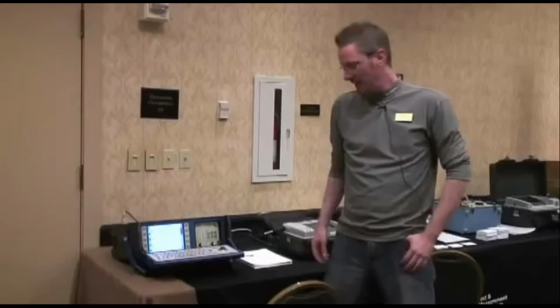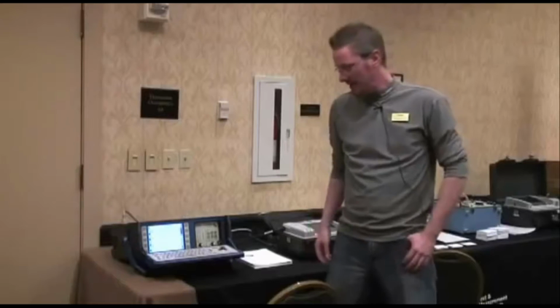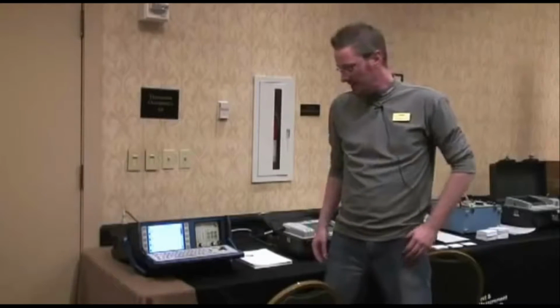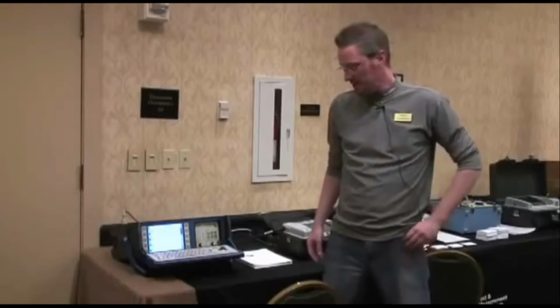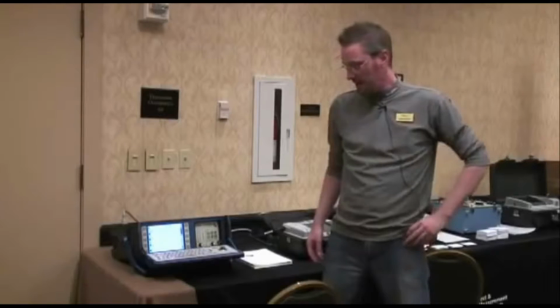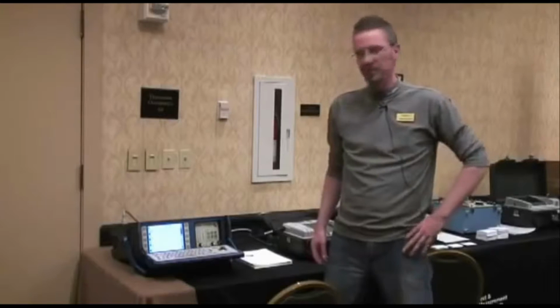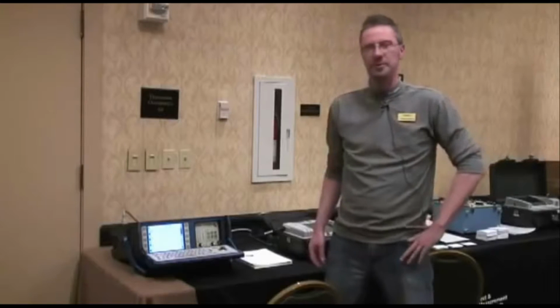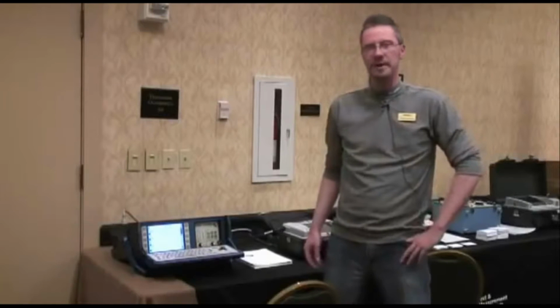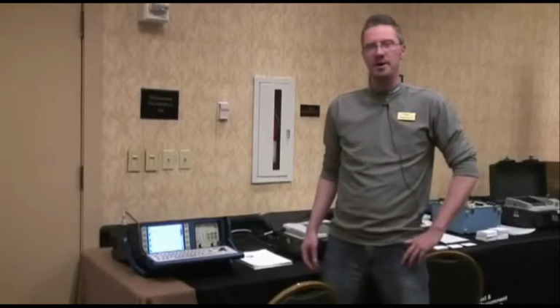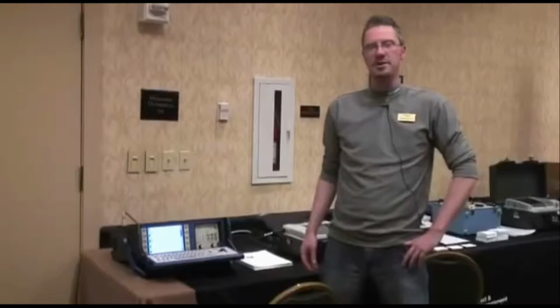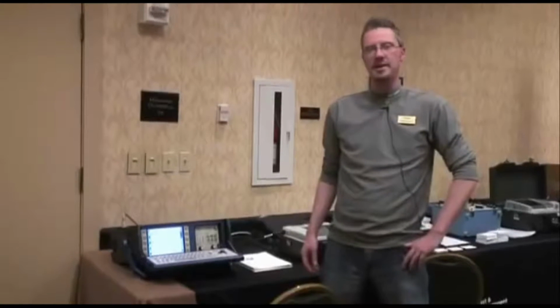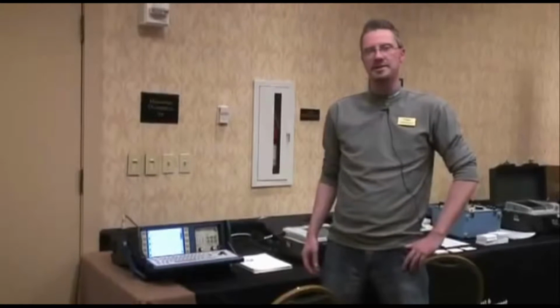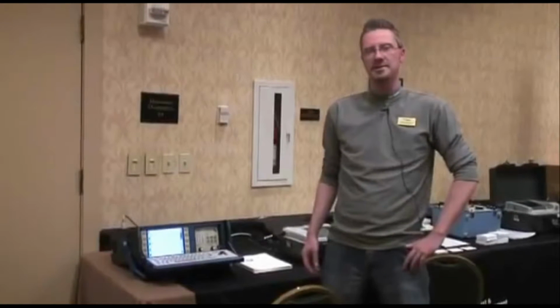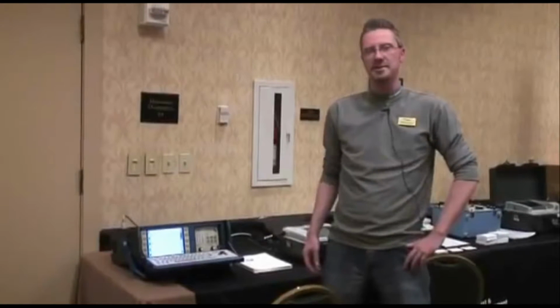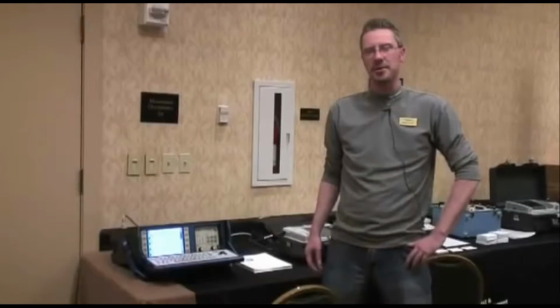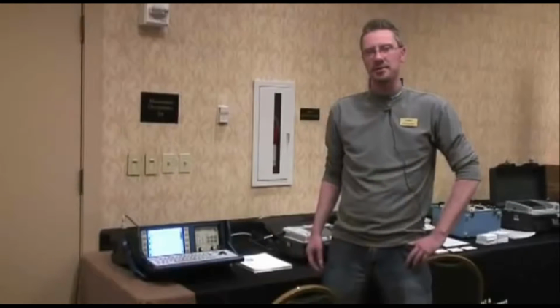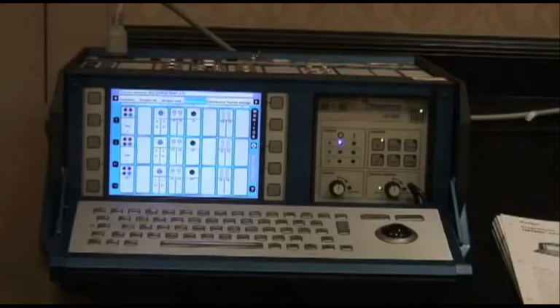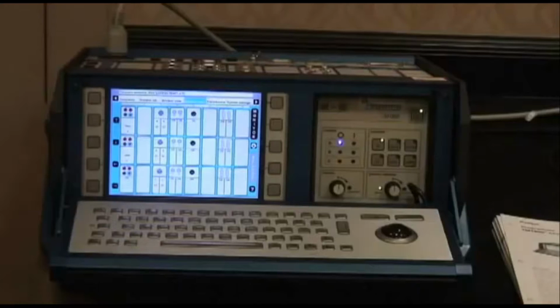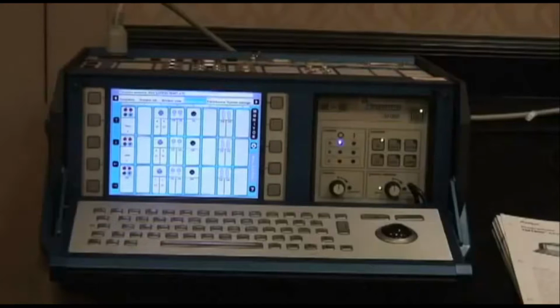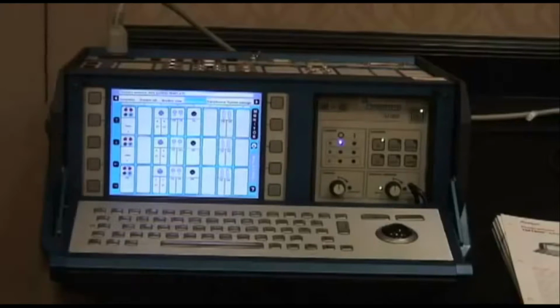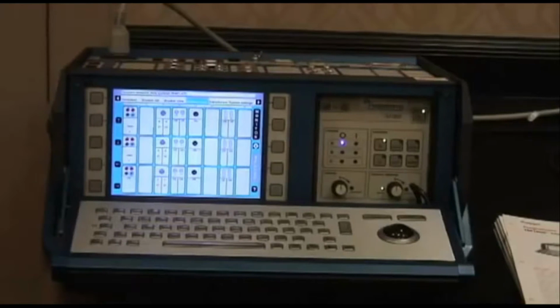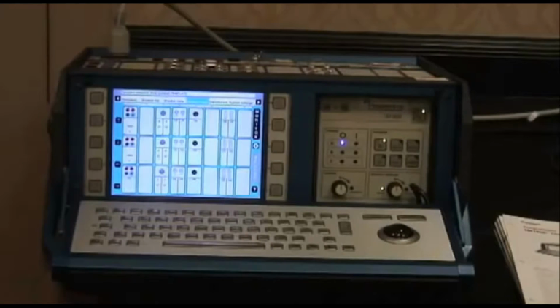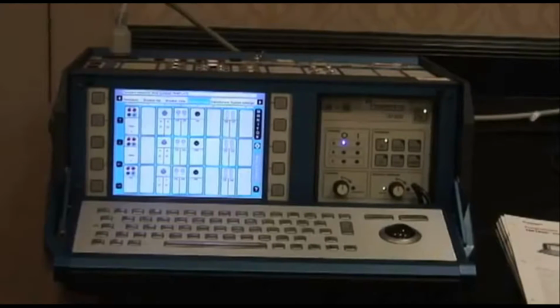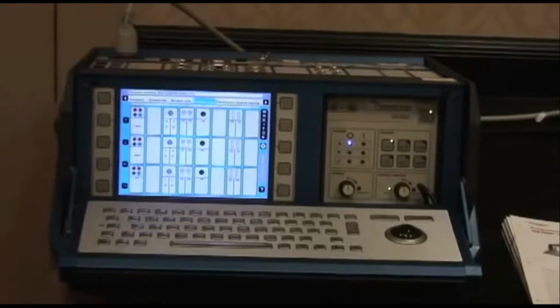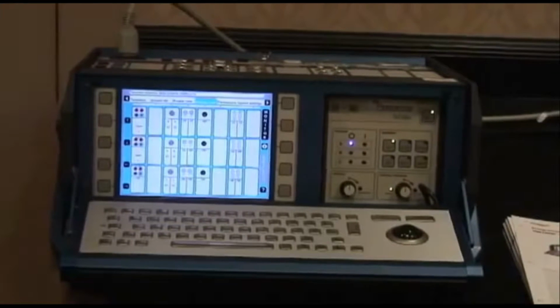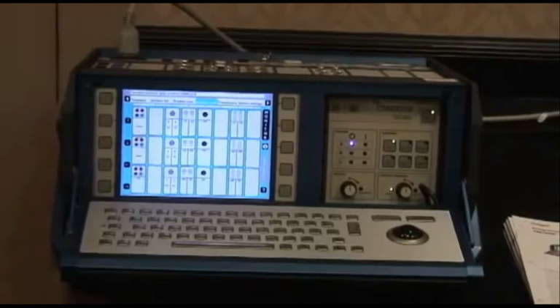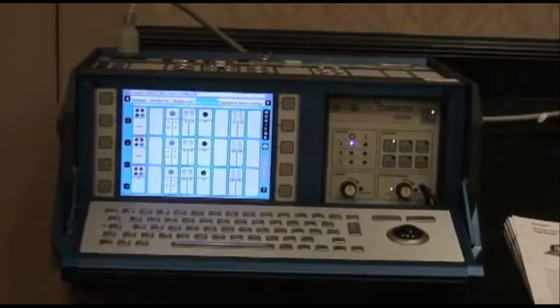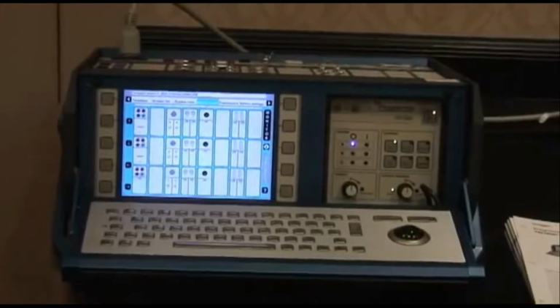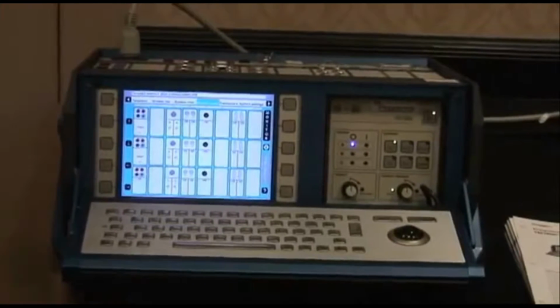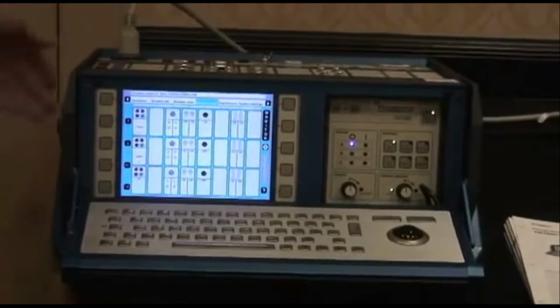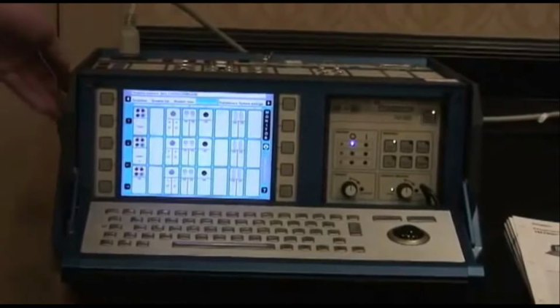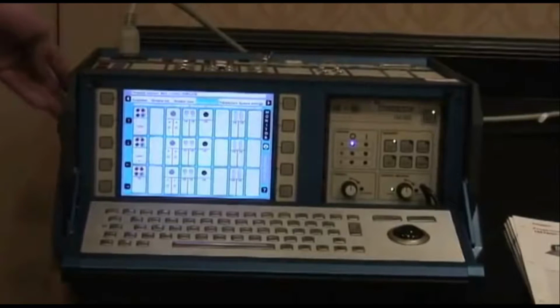It is also capable of doing vibration analysis on circuit breakers. Let's take a closer look at the TM1800 breaker timer.